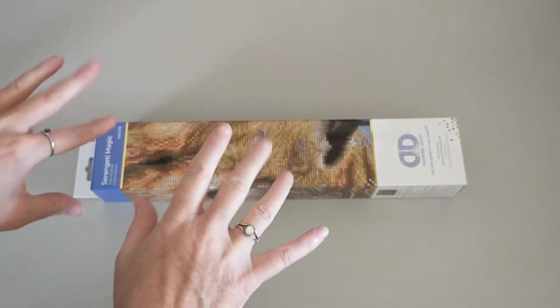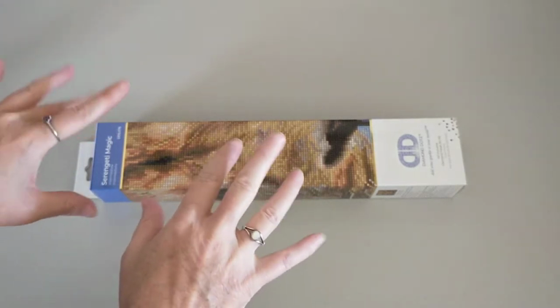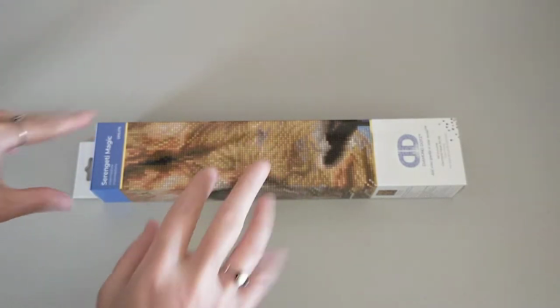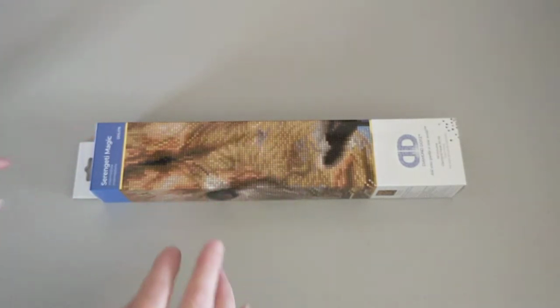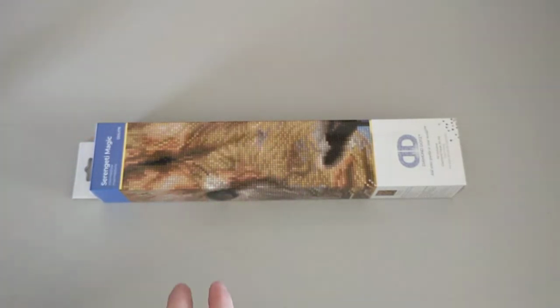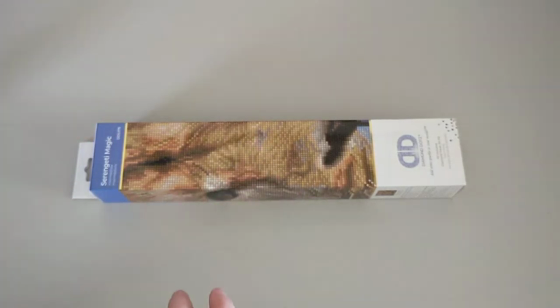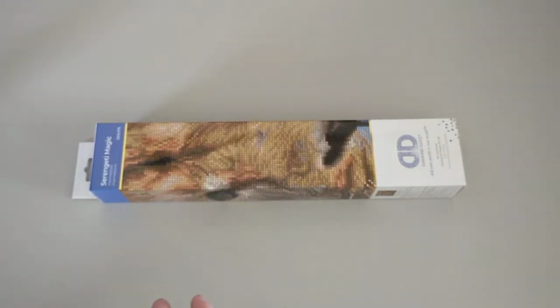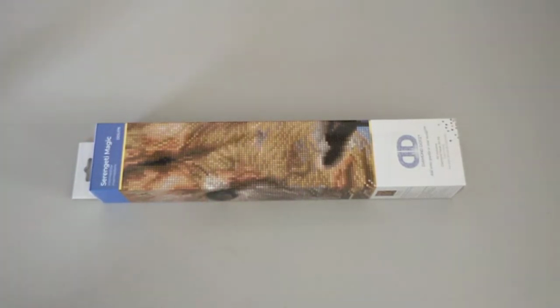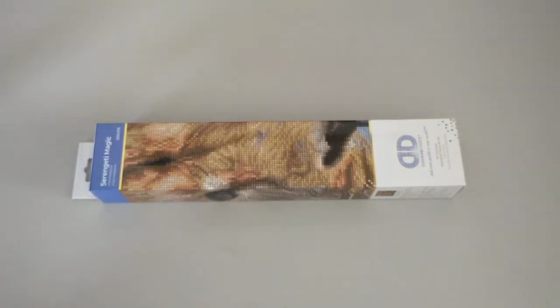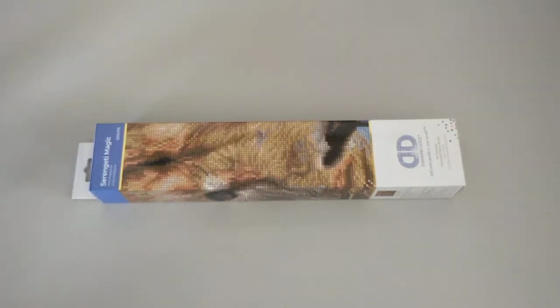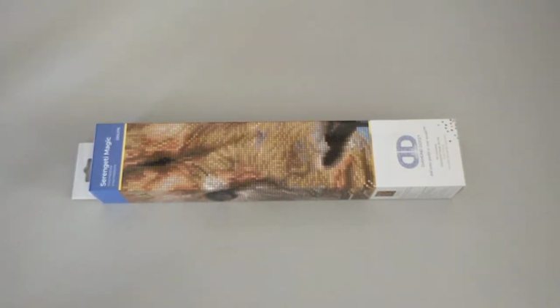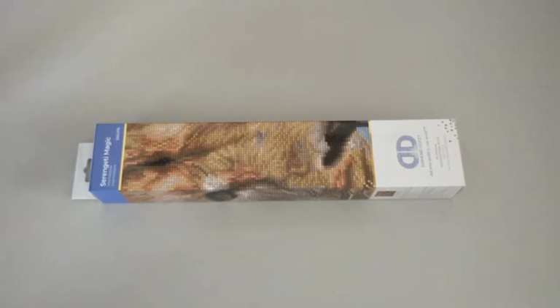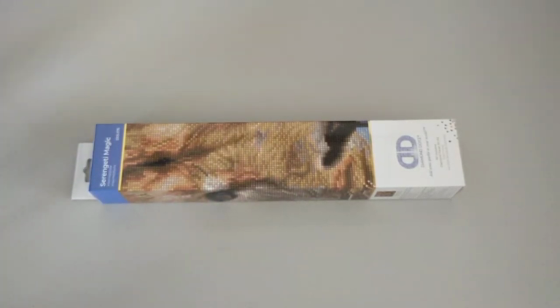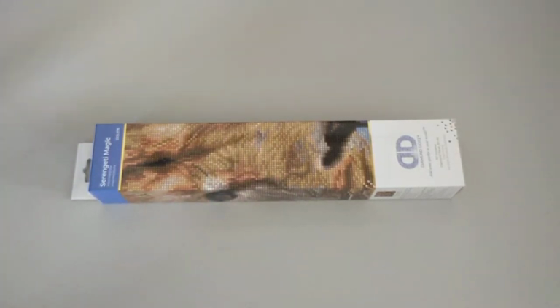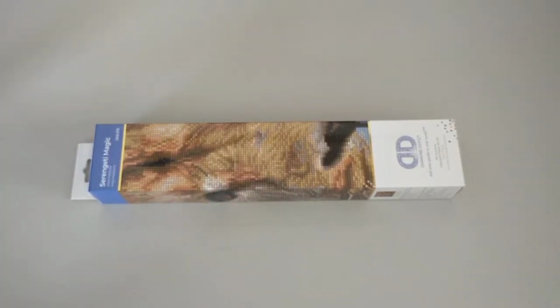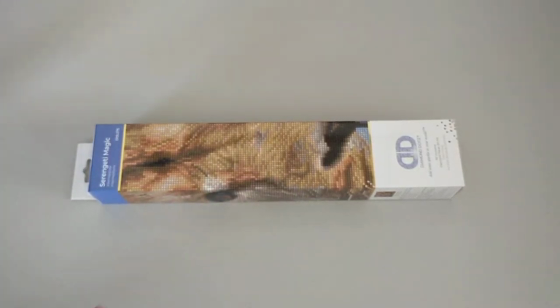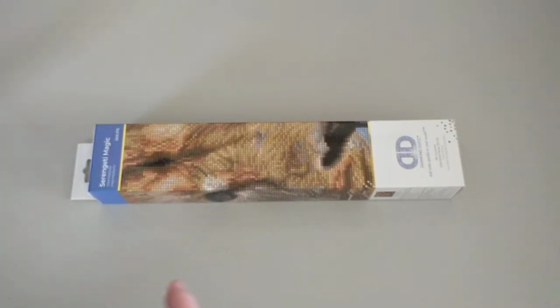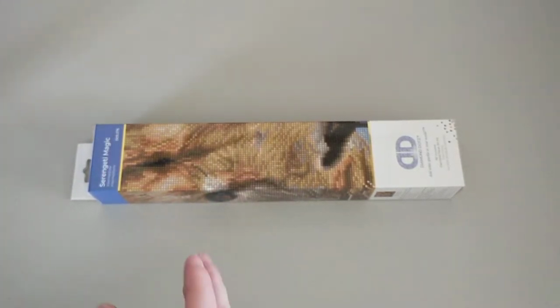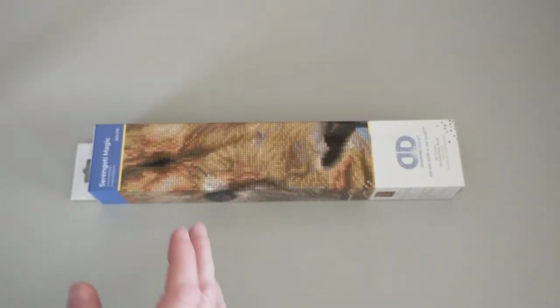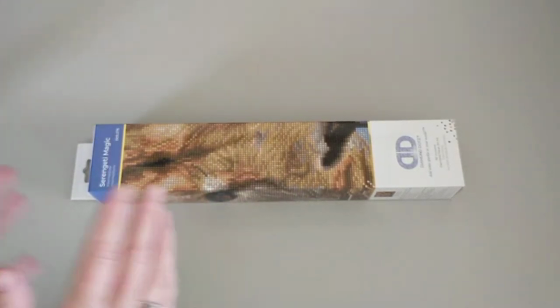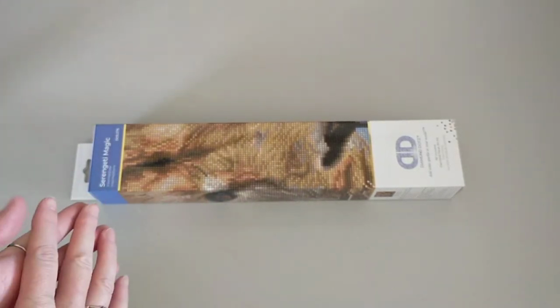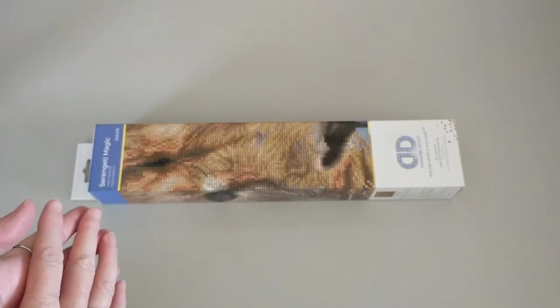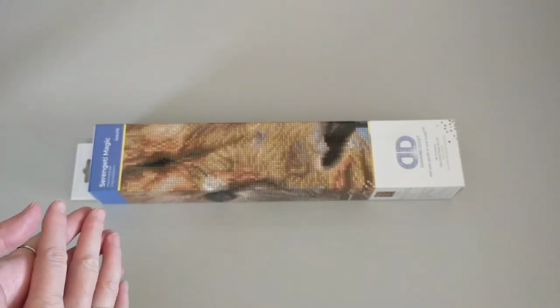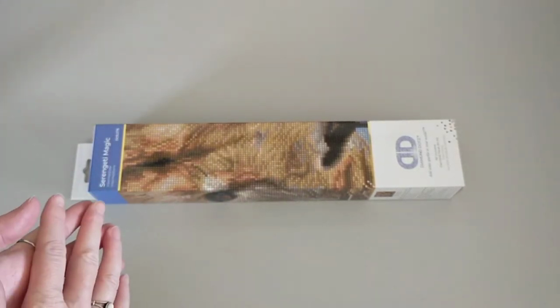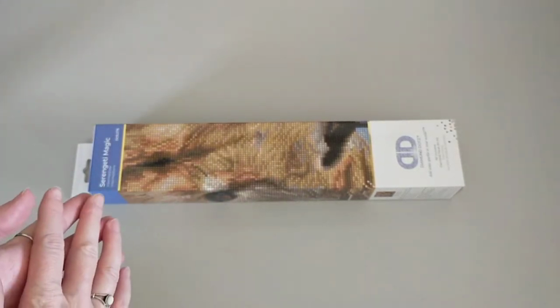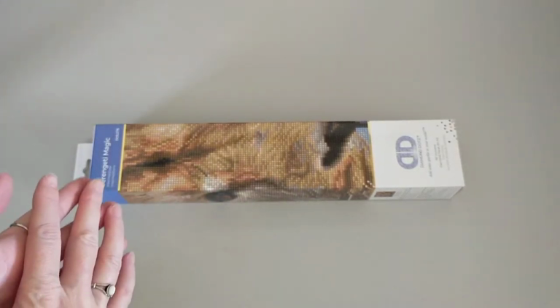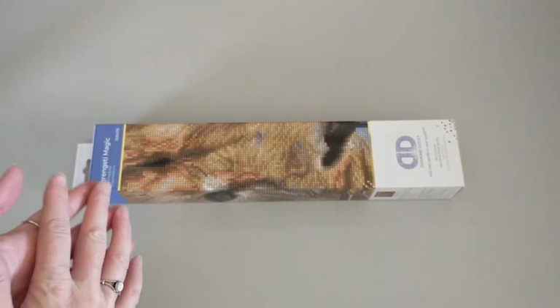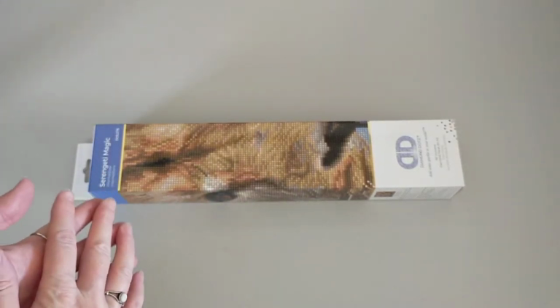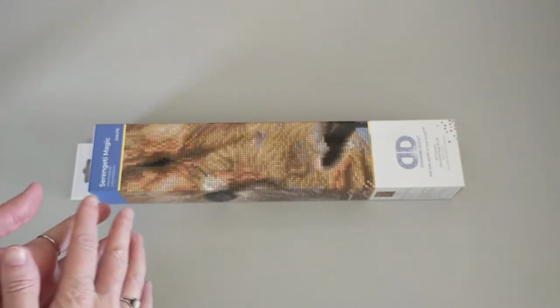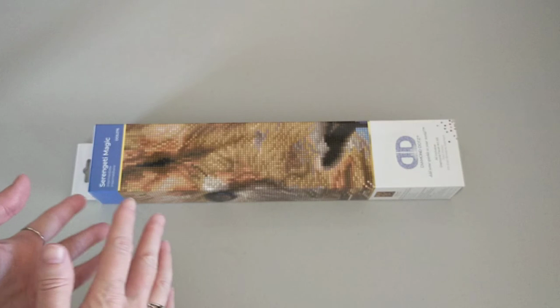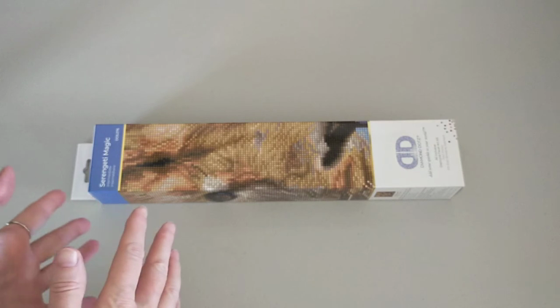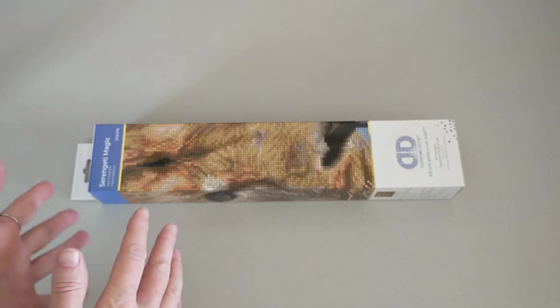Hello and welcome to Crystal Crafts with Dee. Today I'd like to show you my latest purchase.